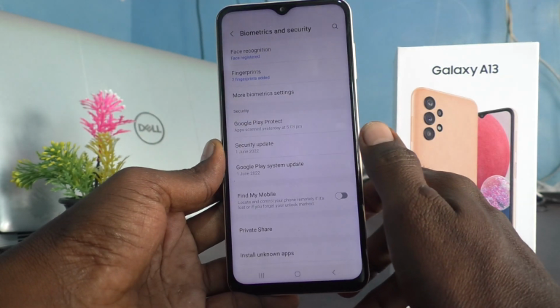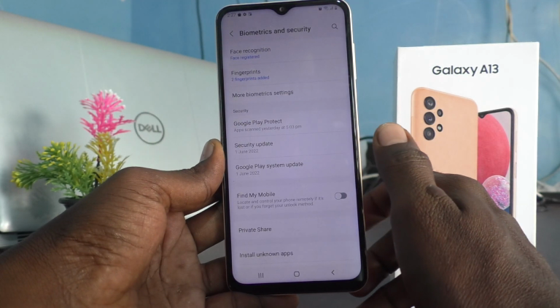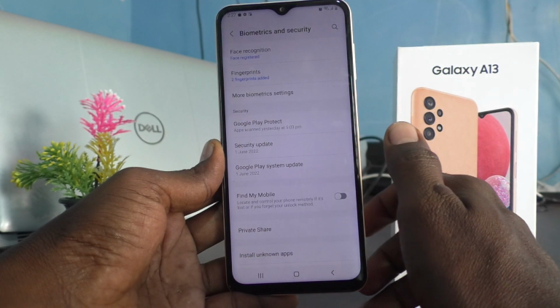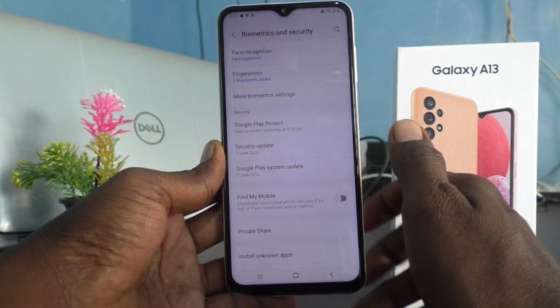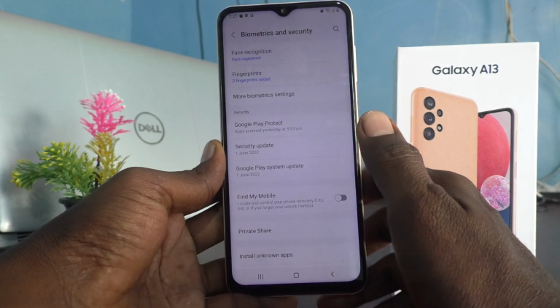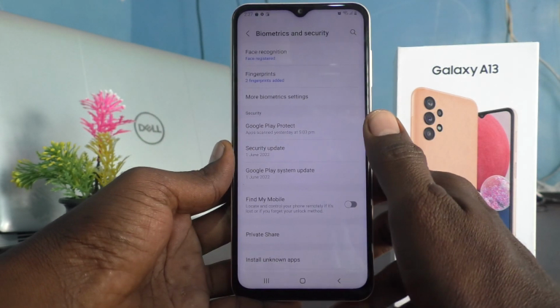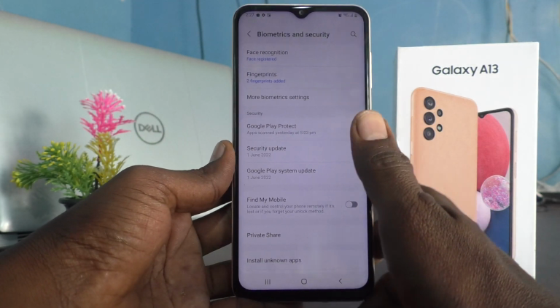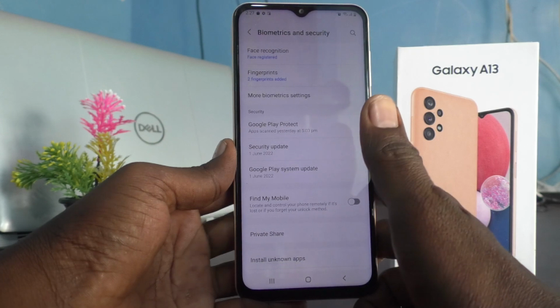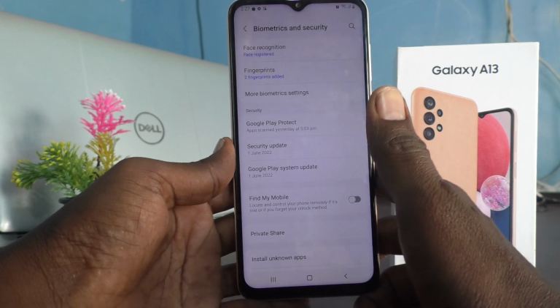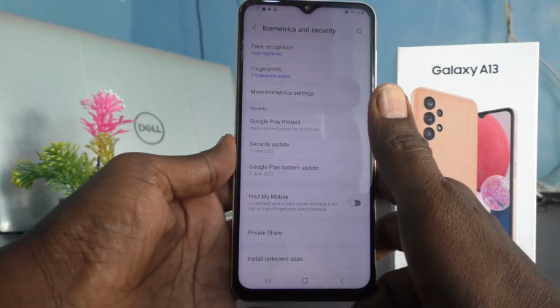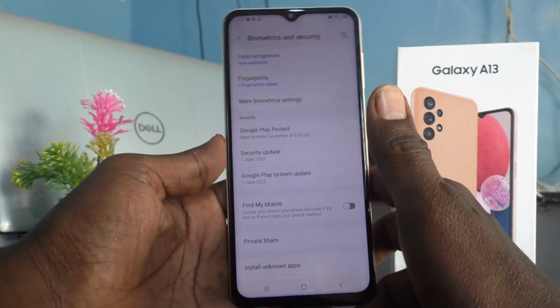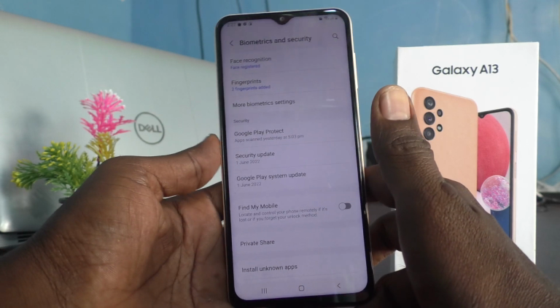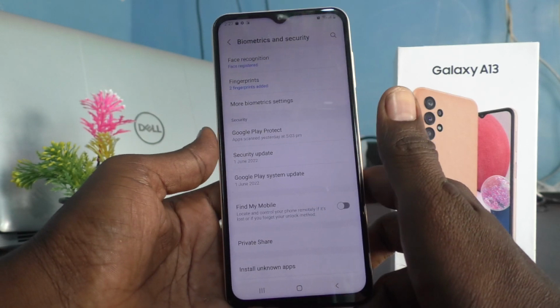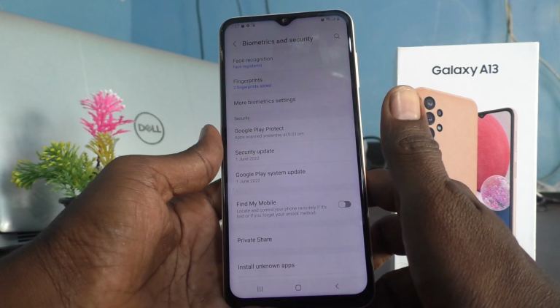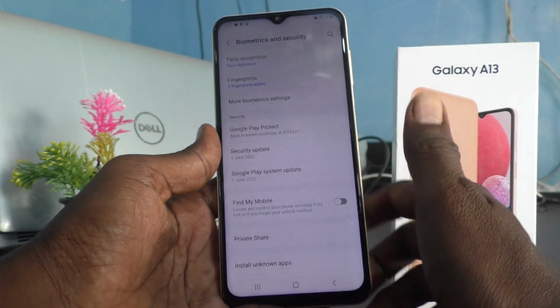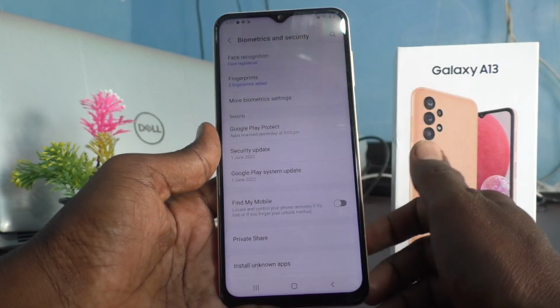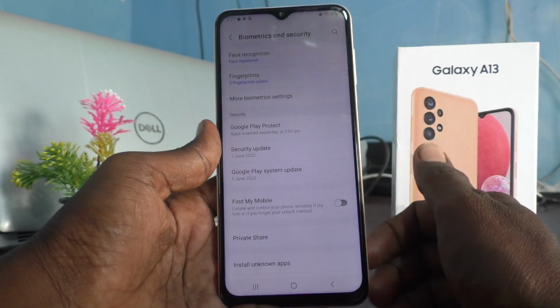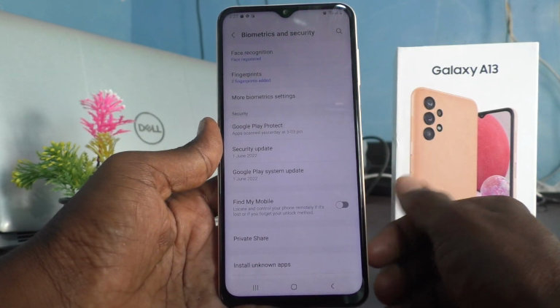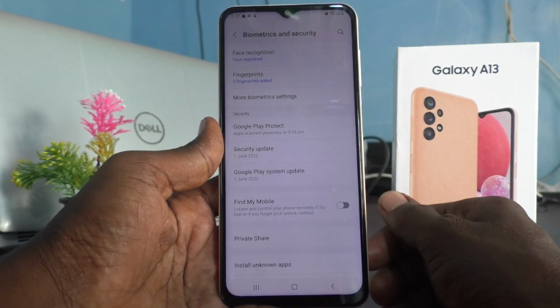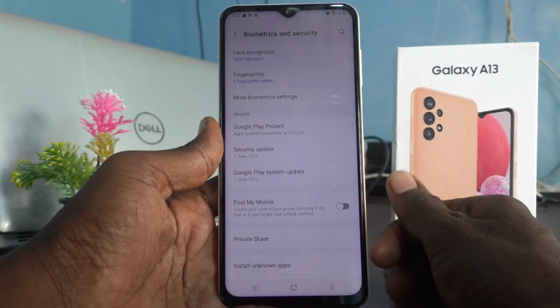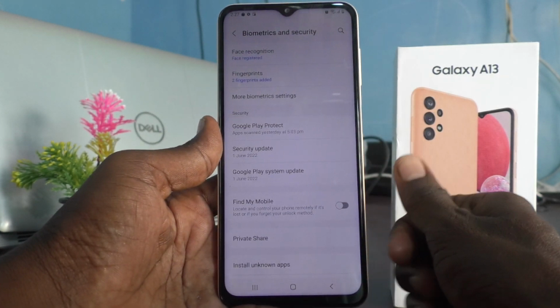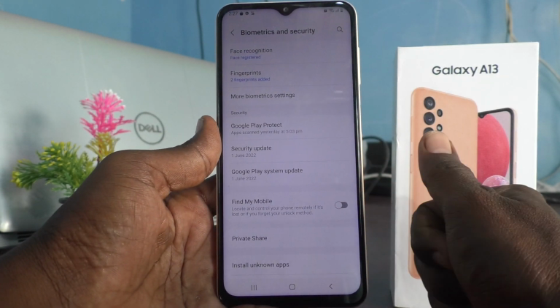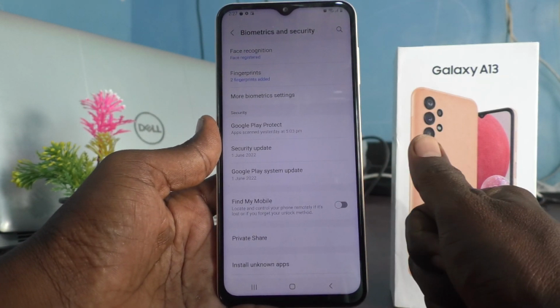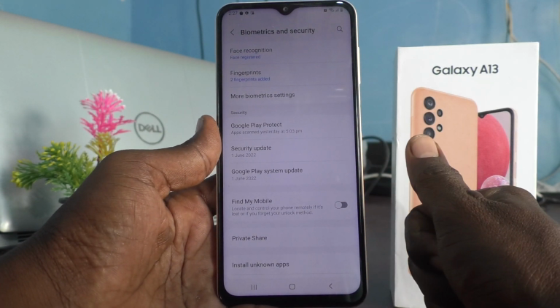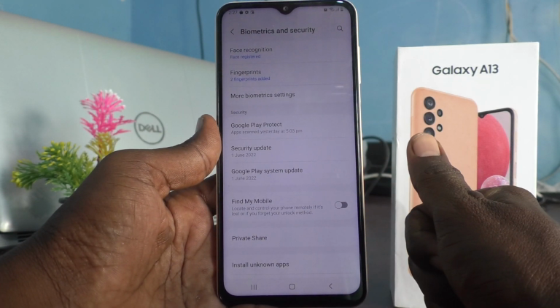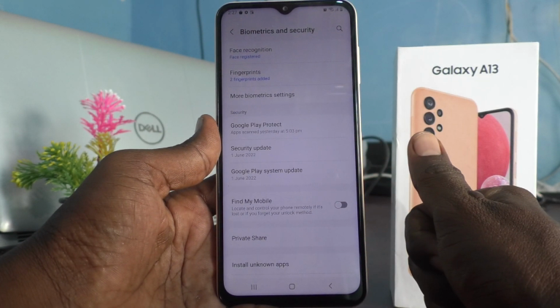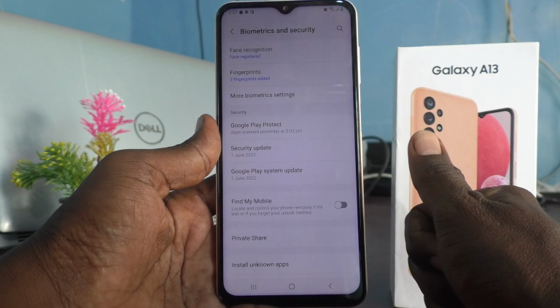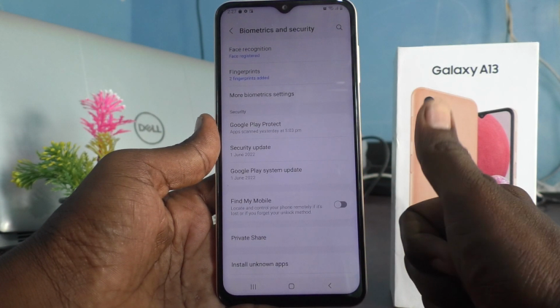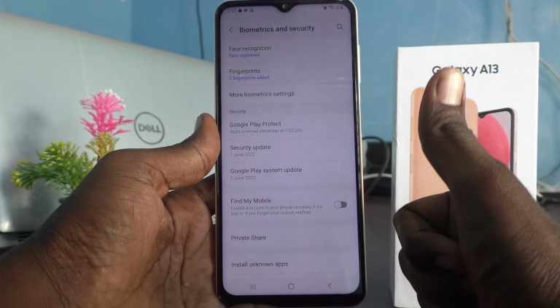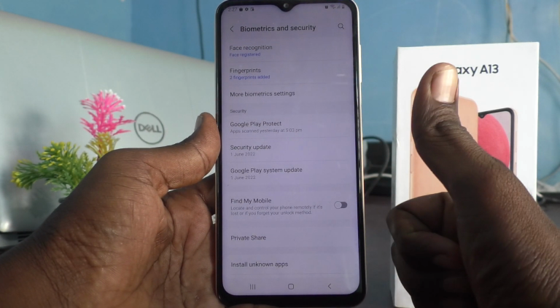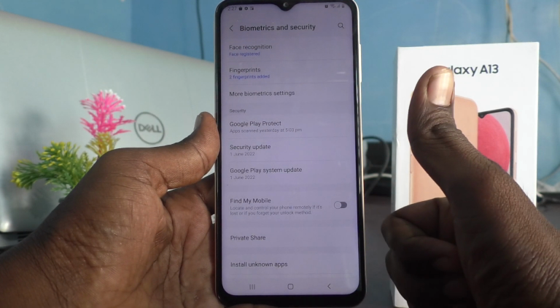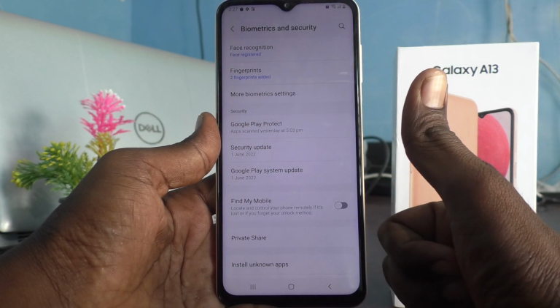So in this way you can easily set face unlock on your Samsung Galaxy A13. That's all, friends — bye!